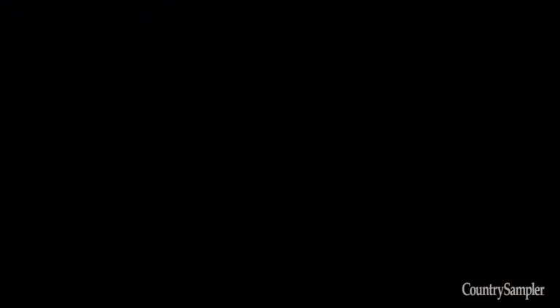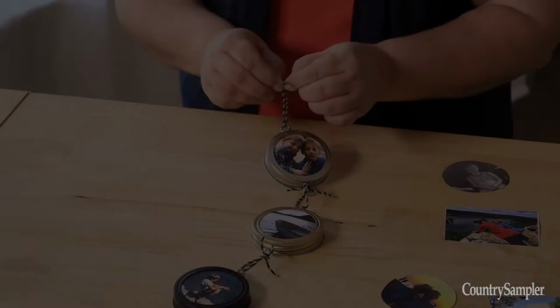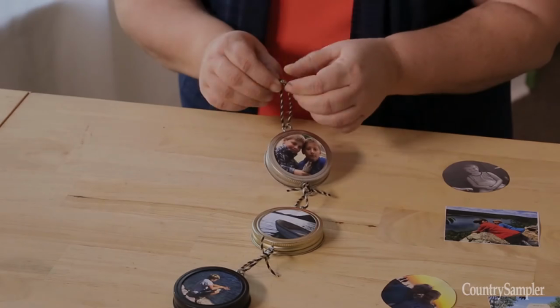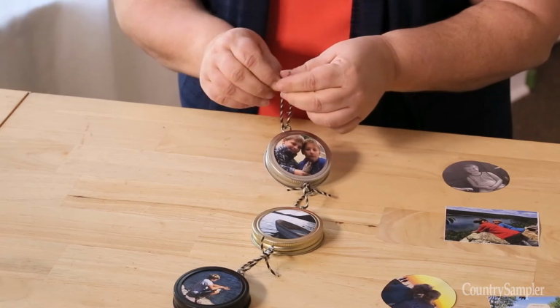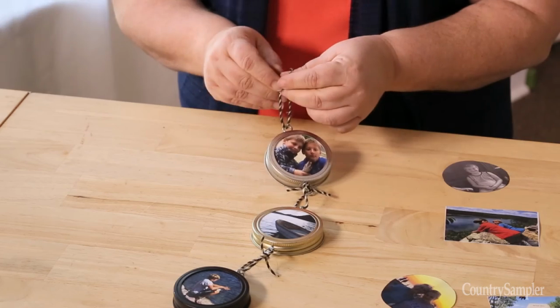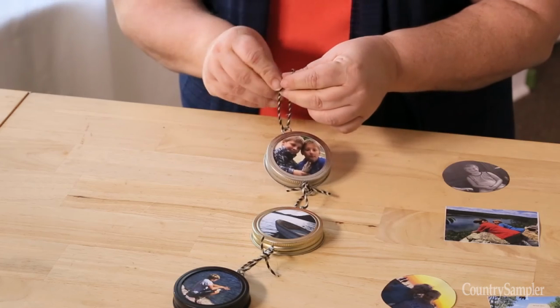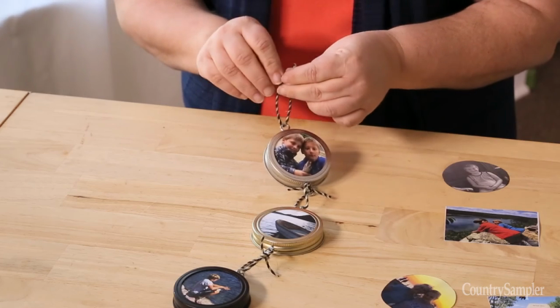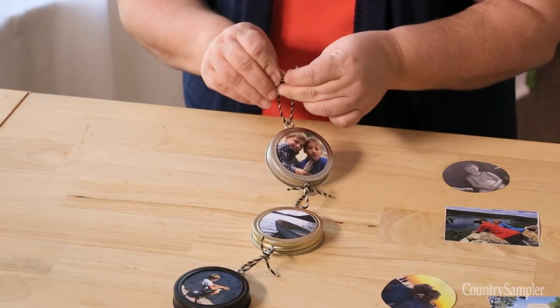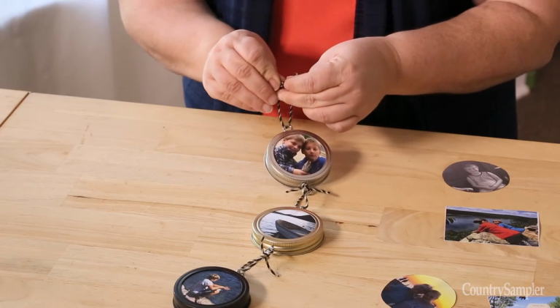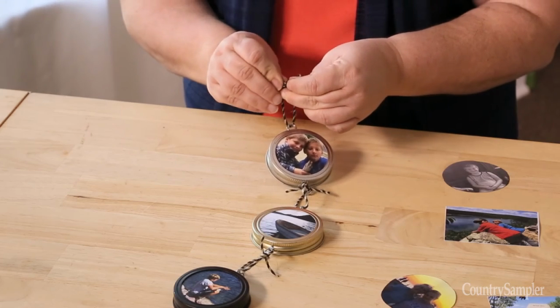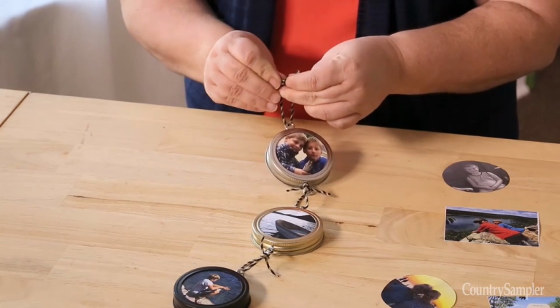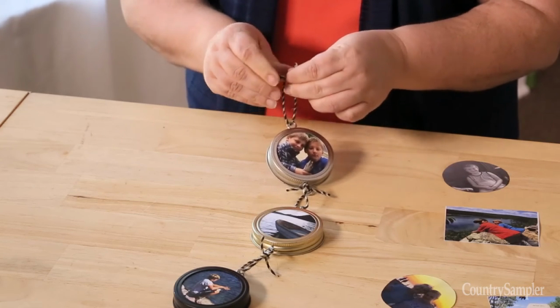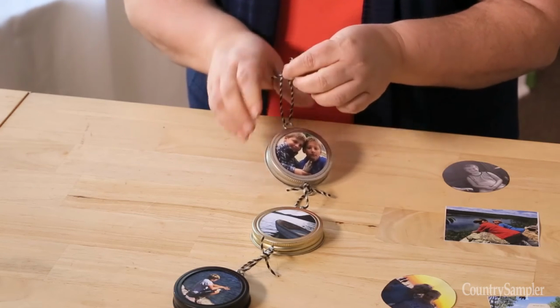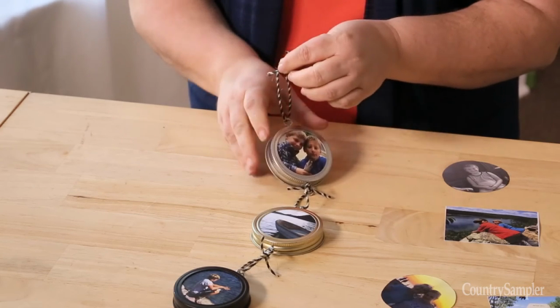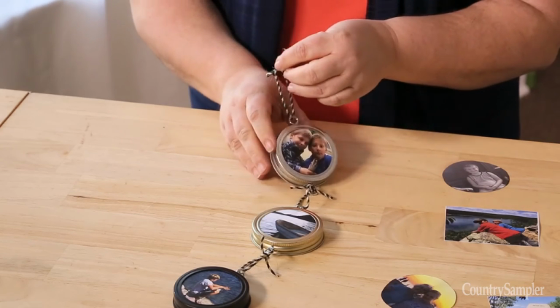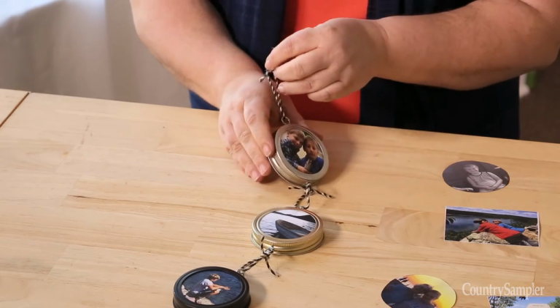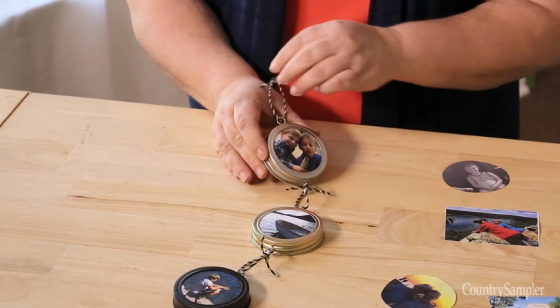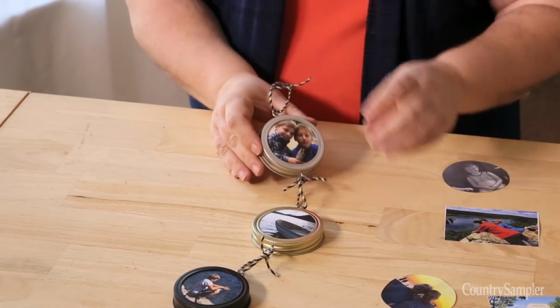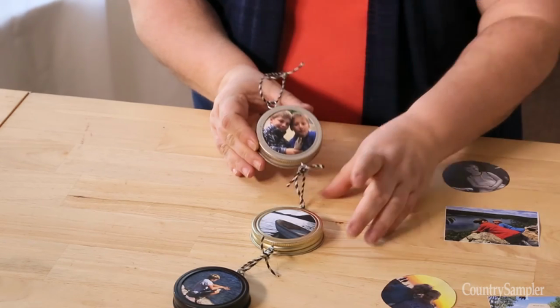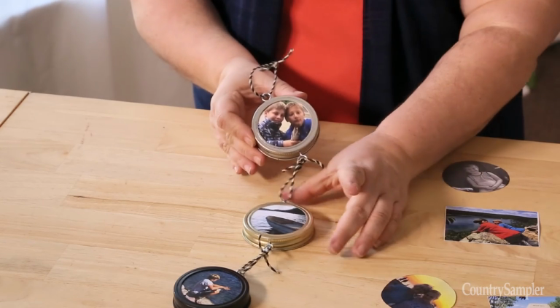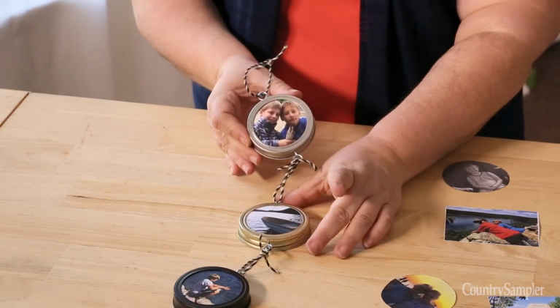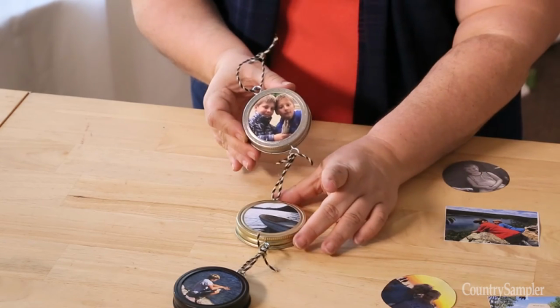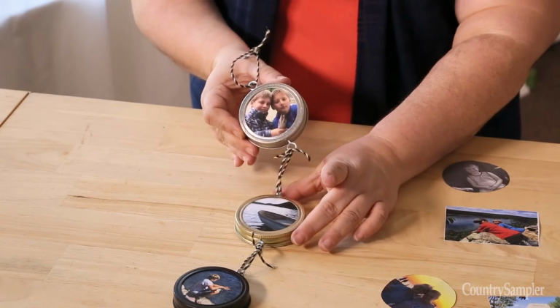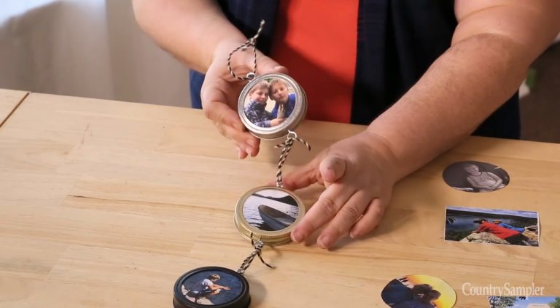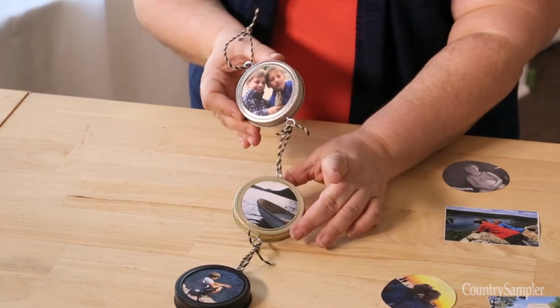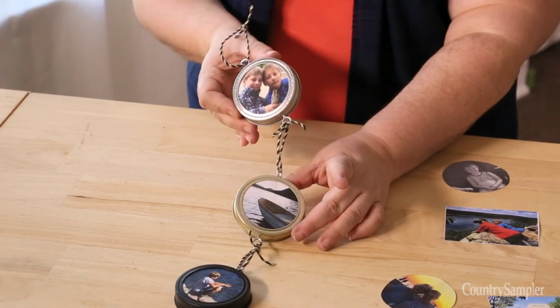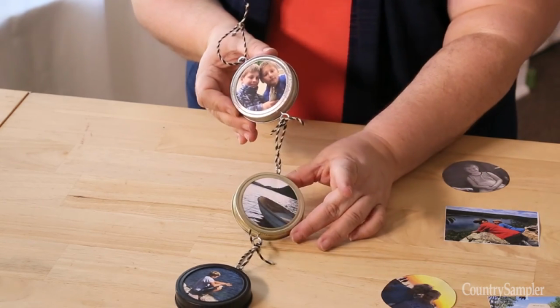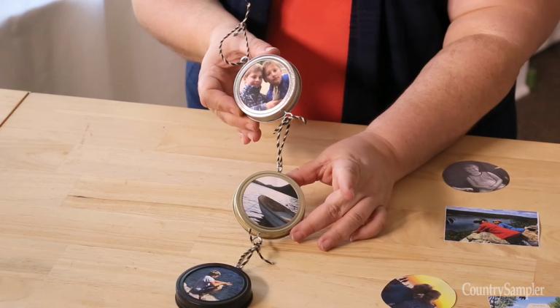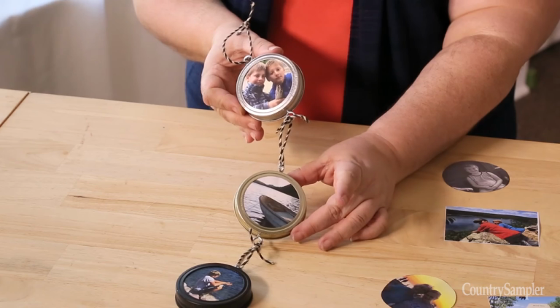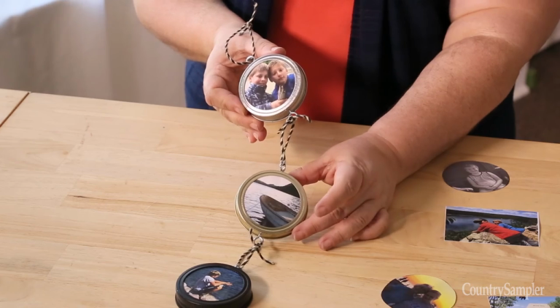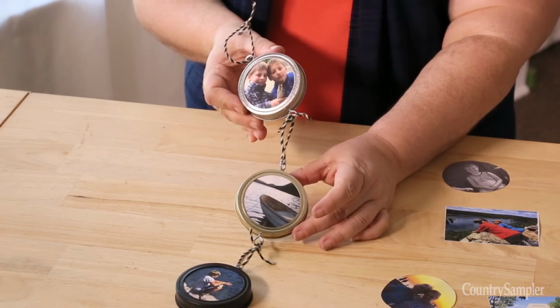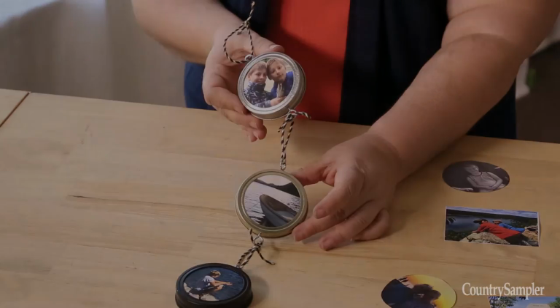Tie your rings together end to end using small bits of ribbon or twine, and hang the finished photo string from a hook or rod.